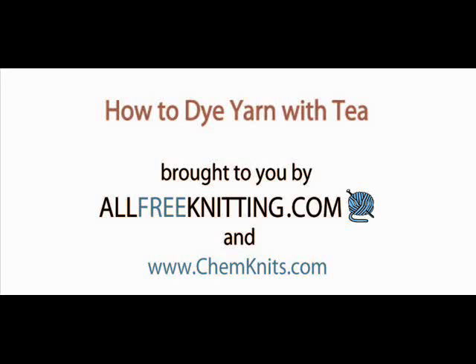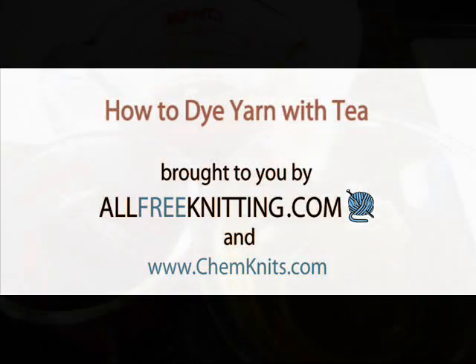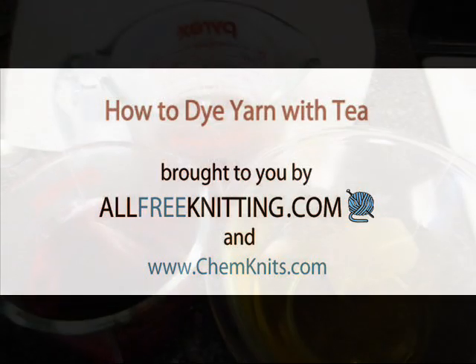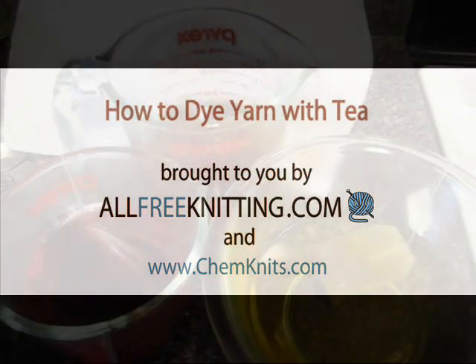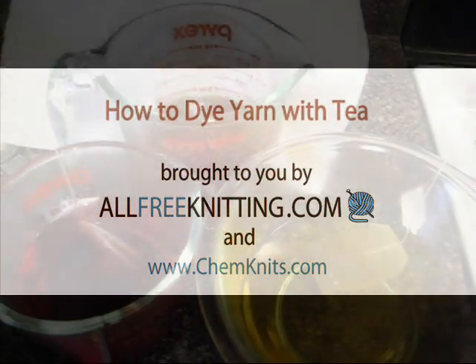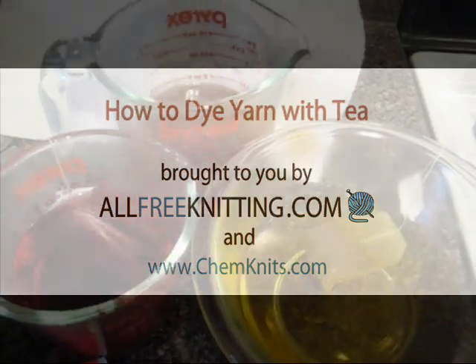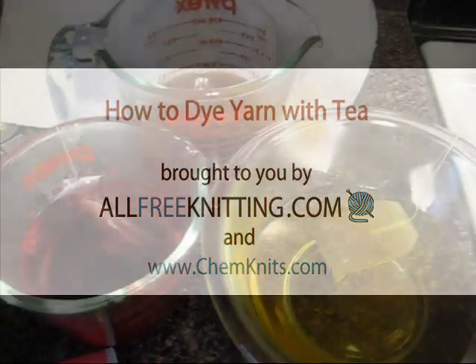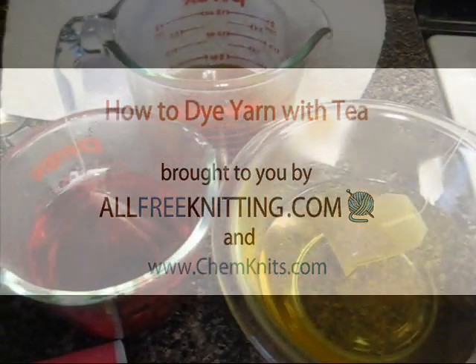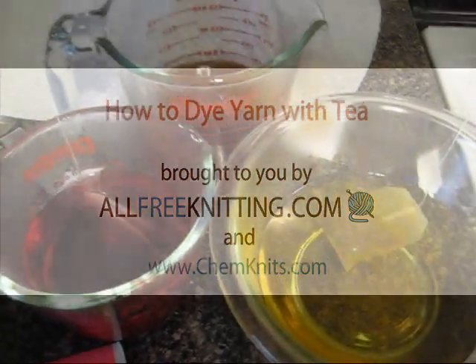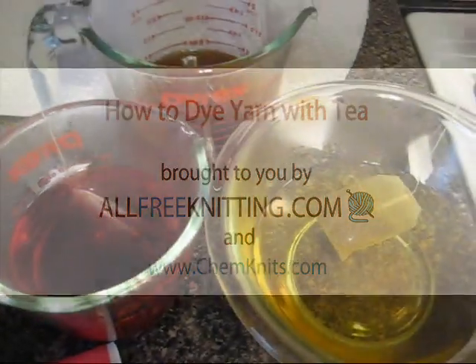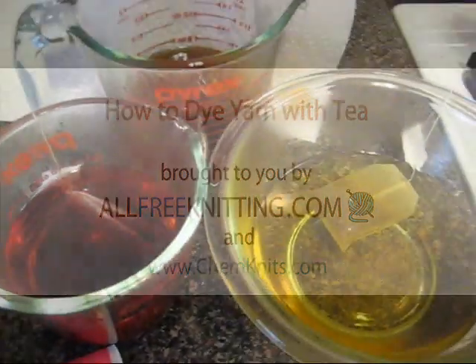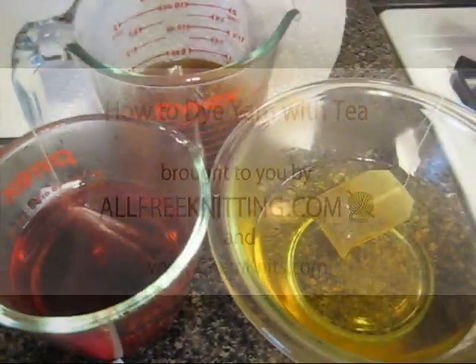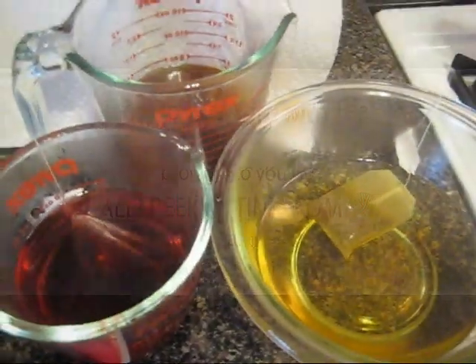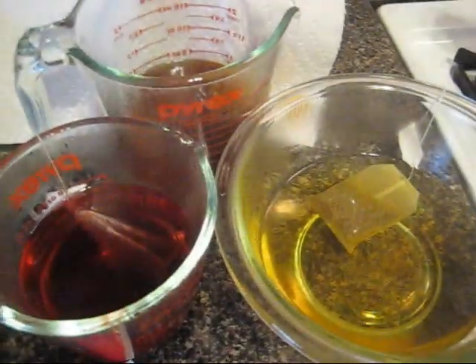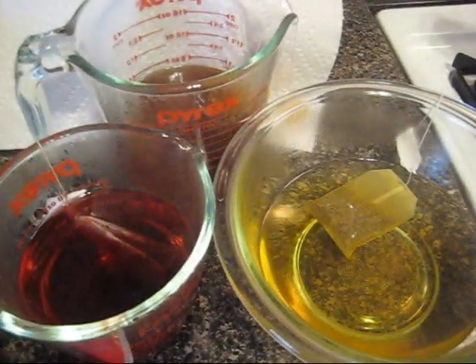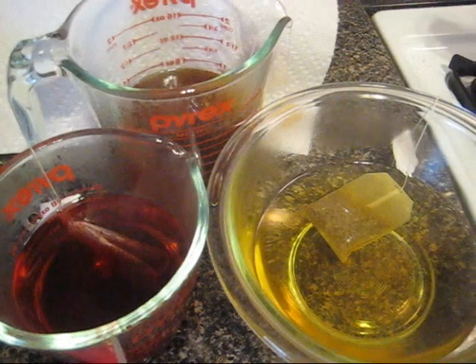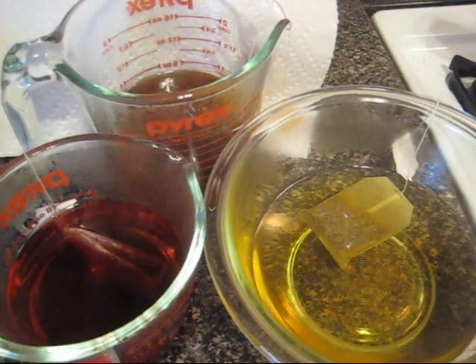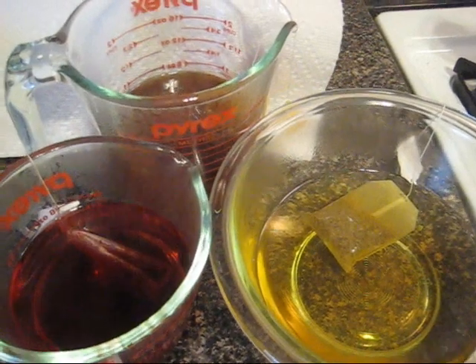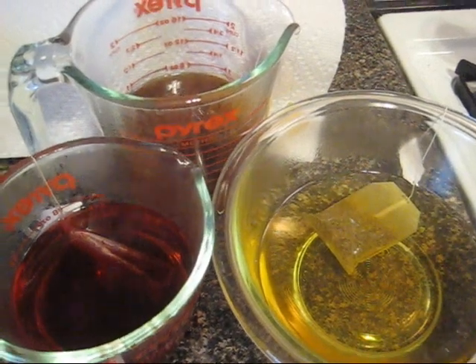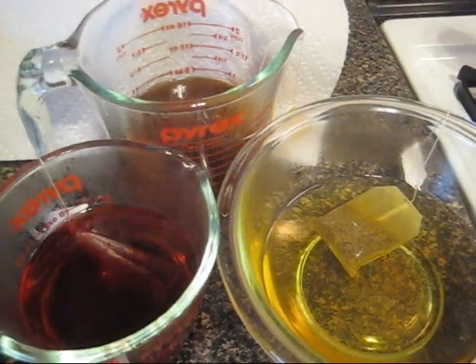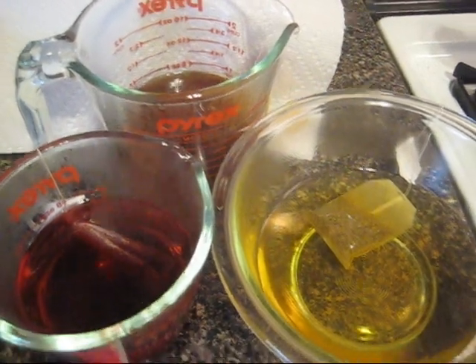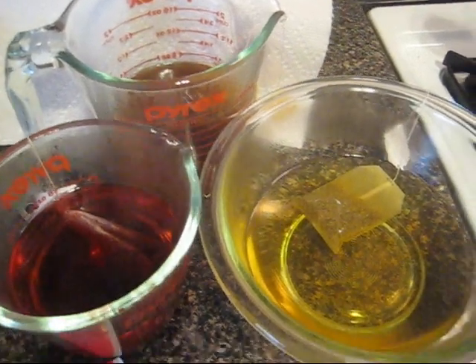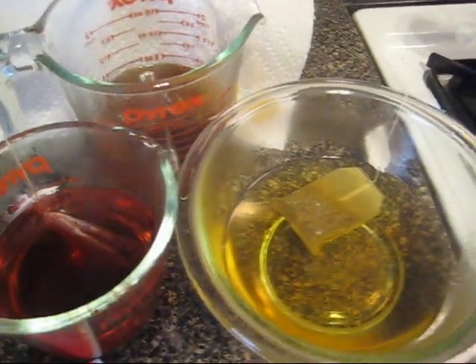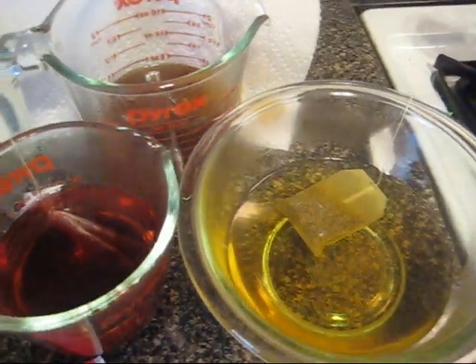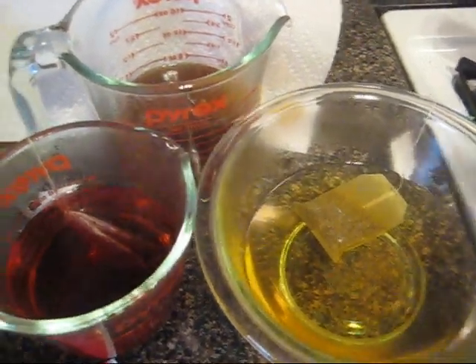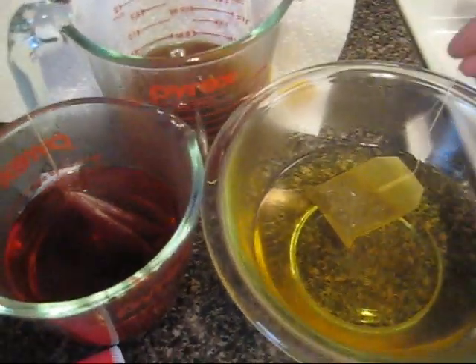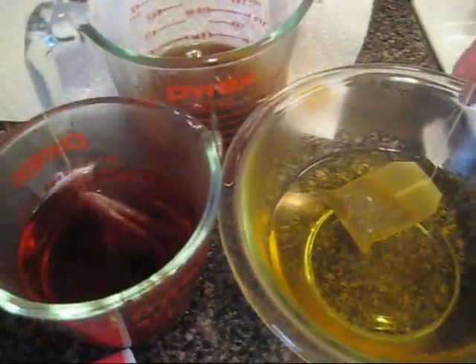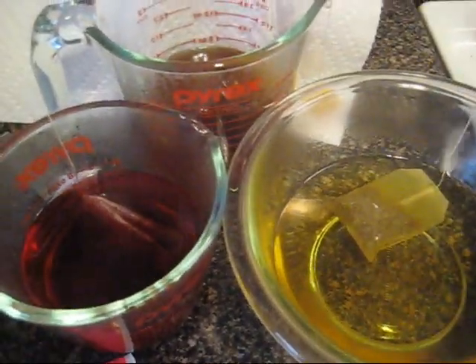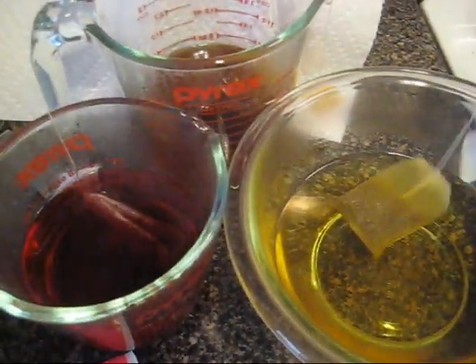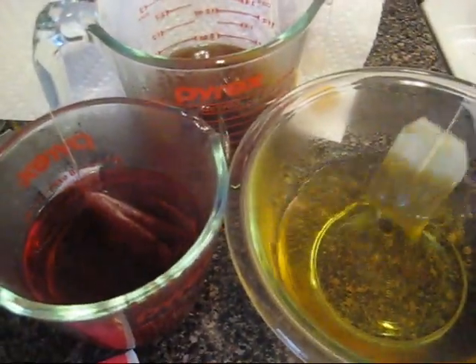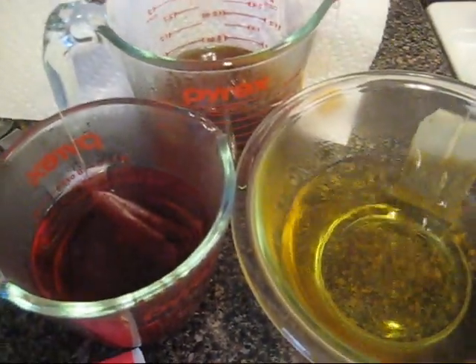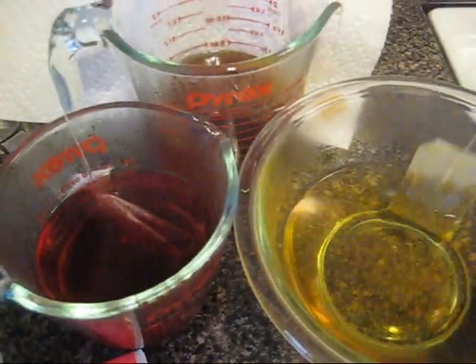Hi, I'm Rebecca from ChemKnits, and today with my friends from AllFreeKnitting.com, I'm going to talk to you about dyeing yarn with tea.